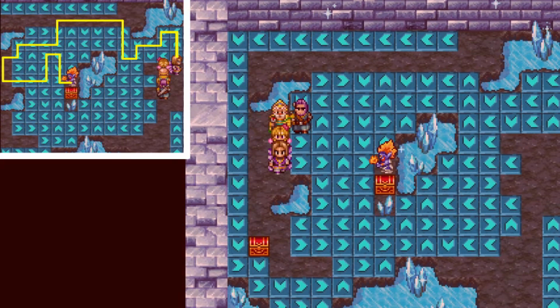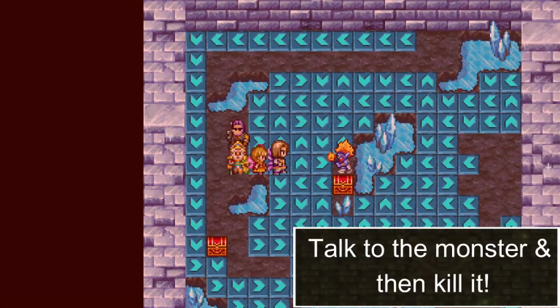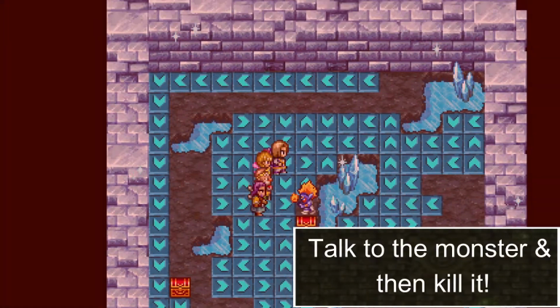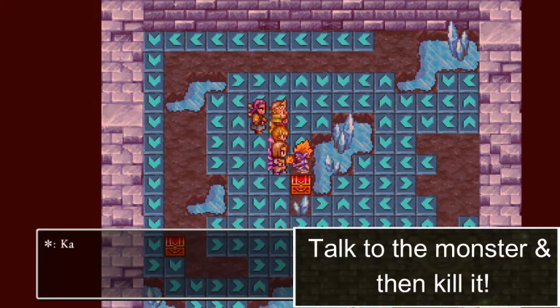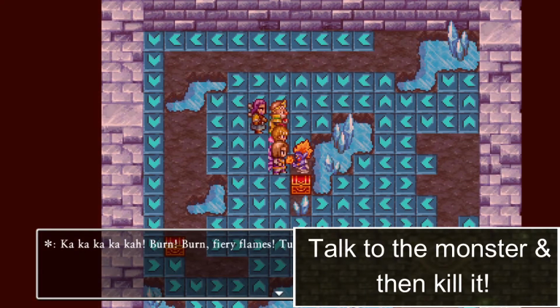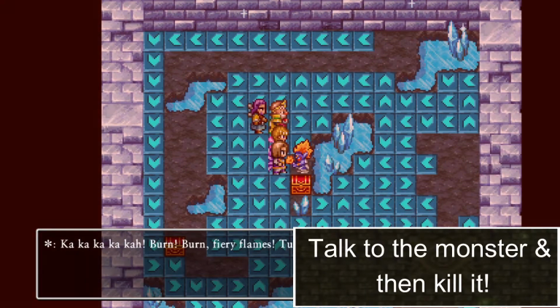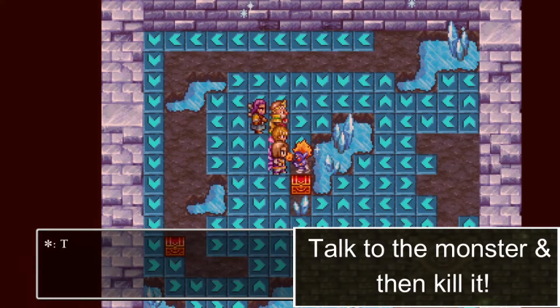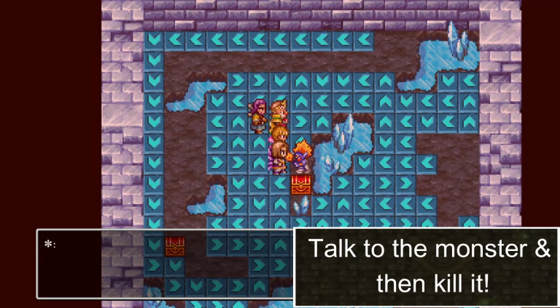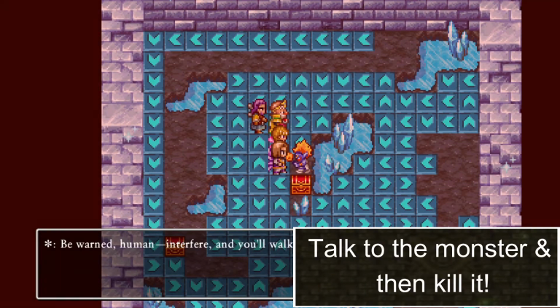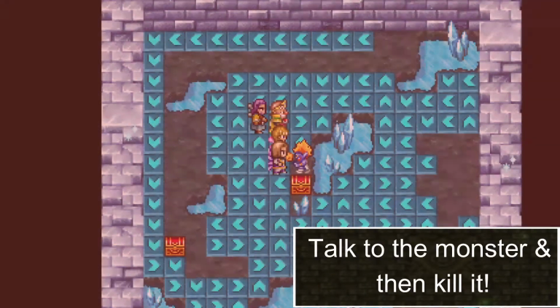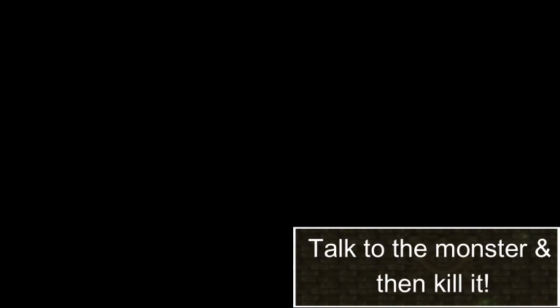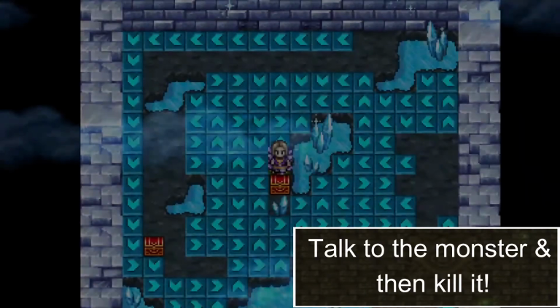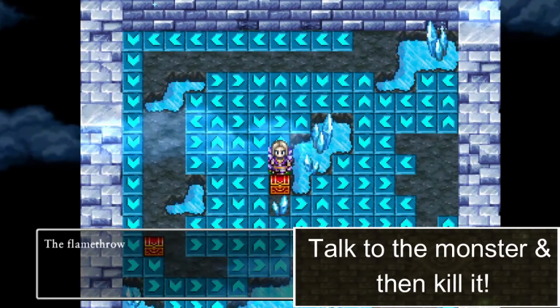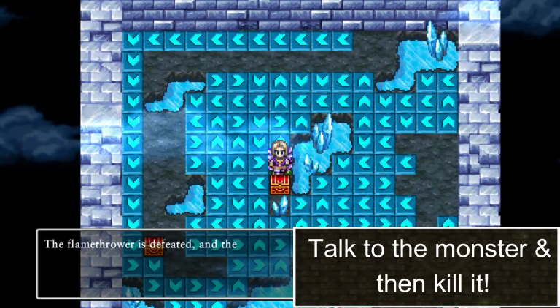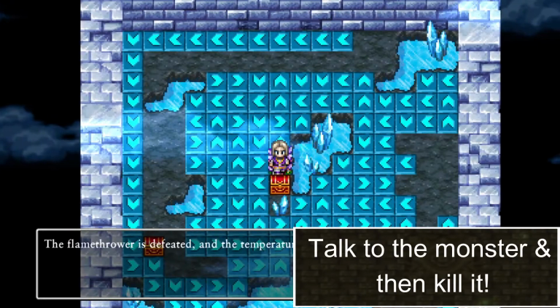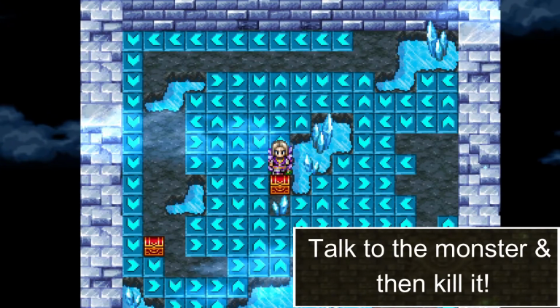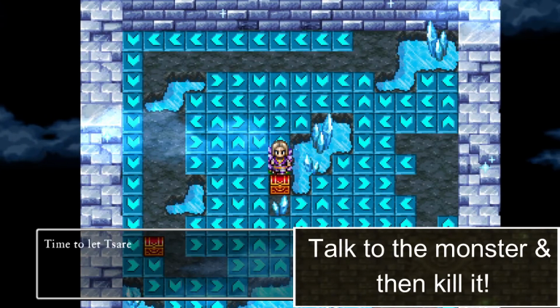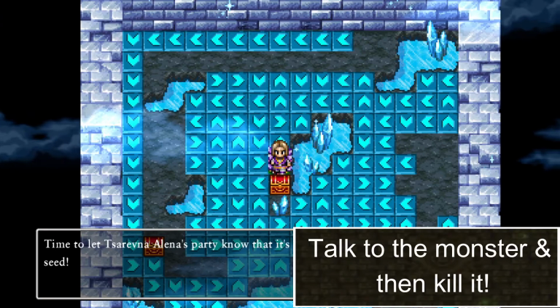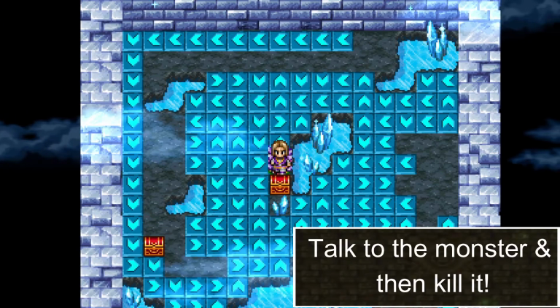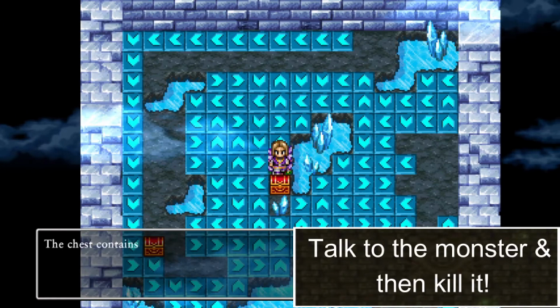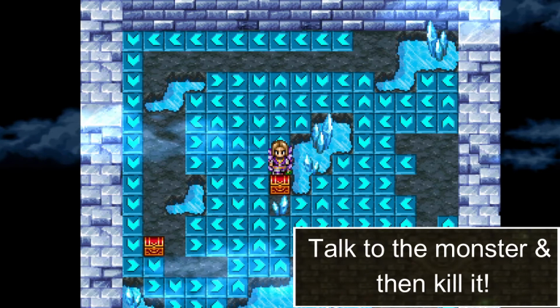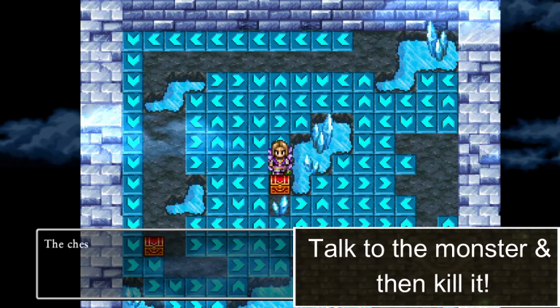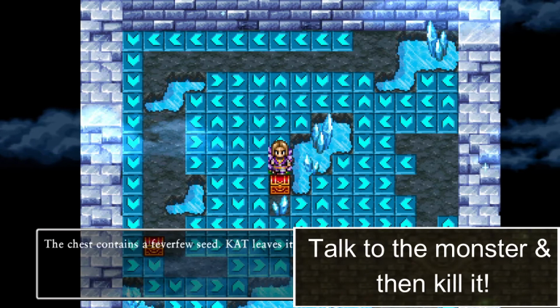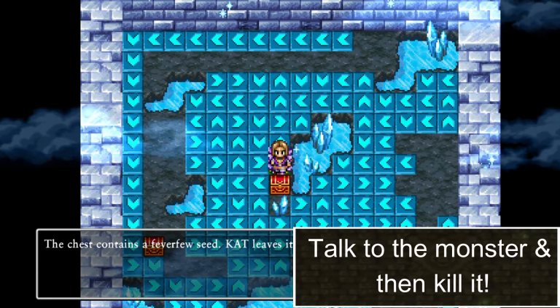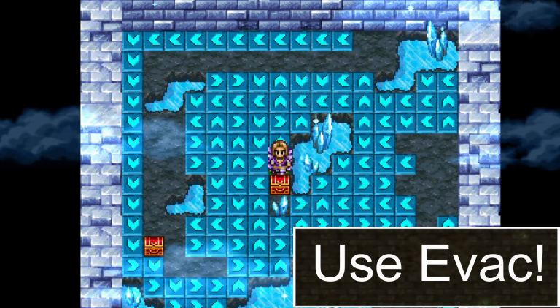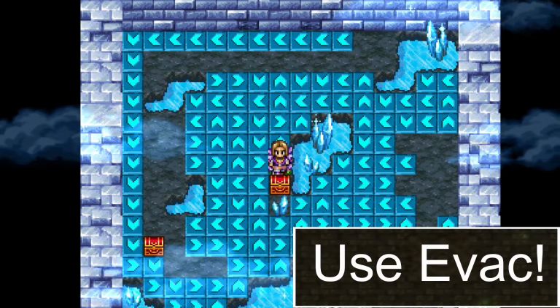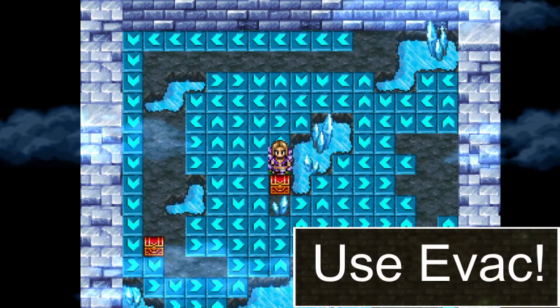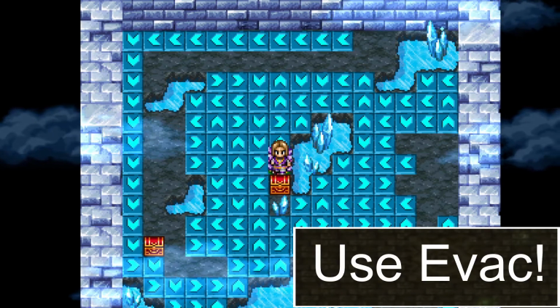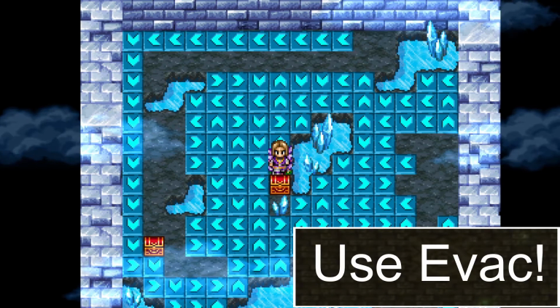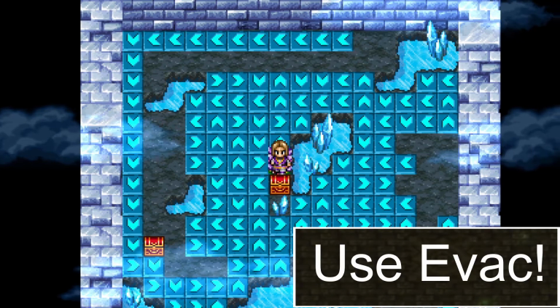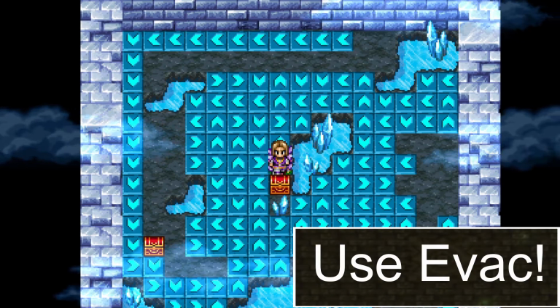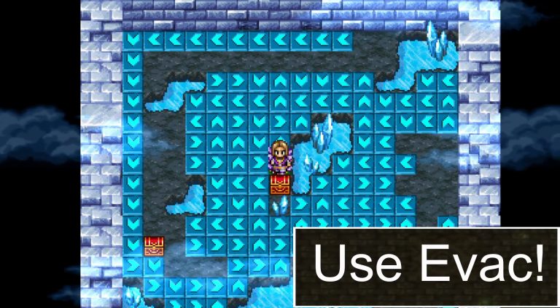Talk to the monster and then you must kill him. Open the chest and then use evac.